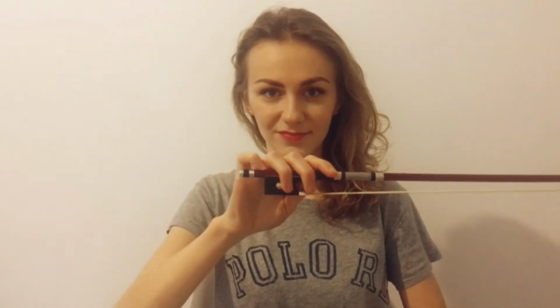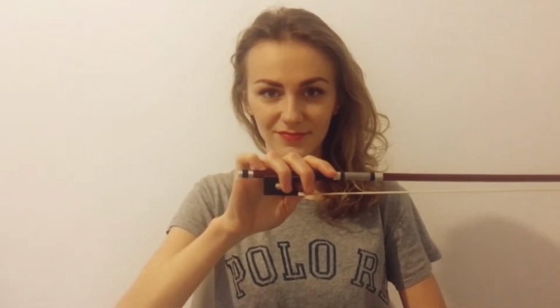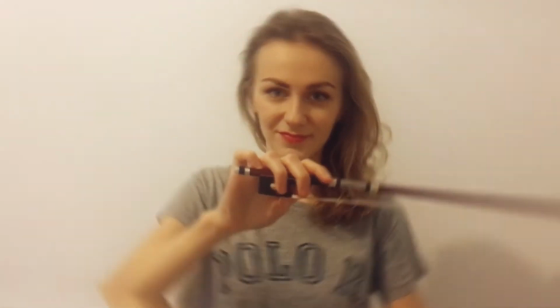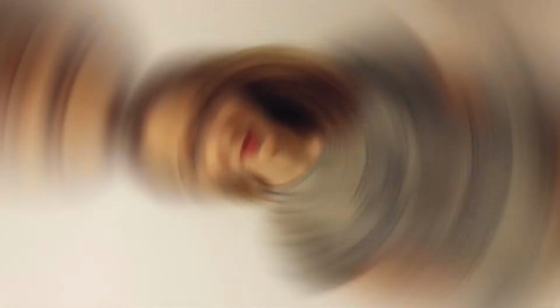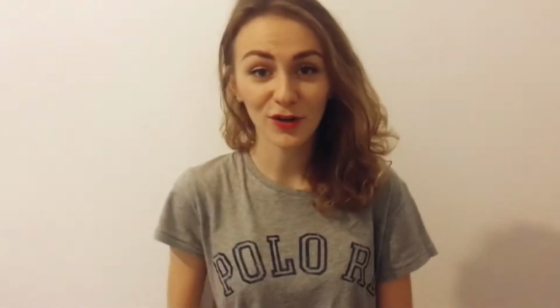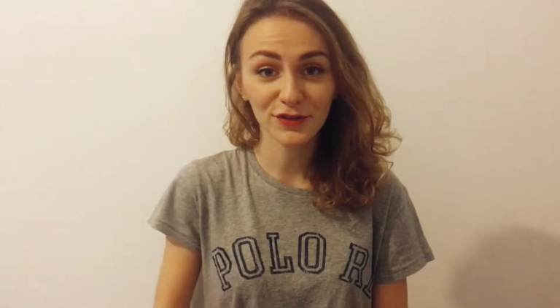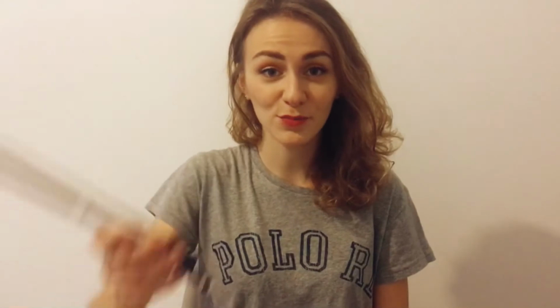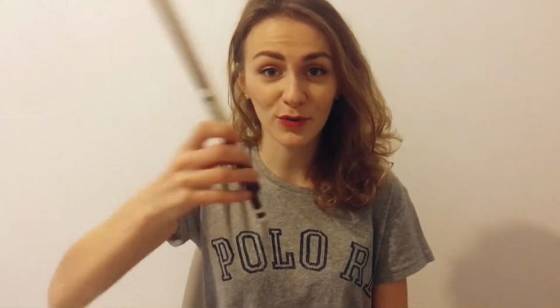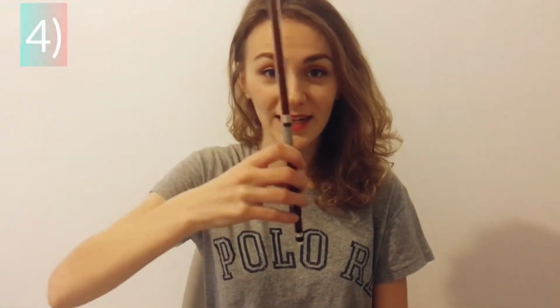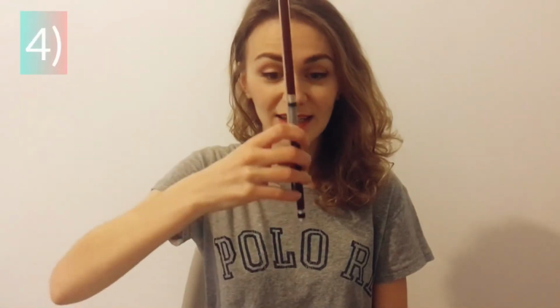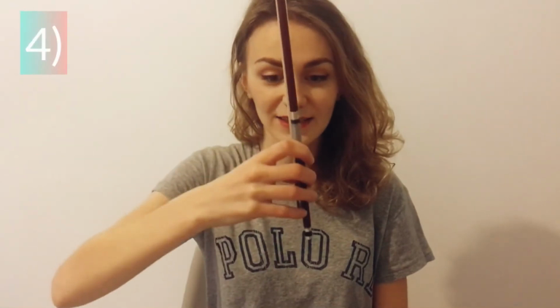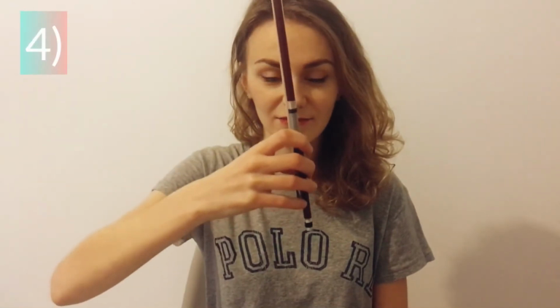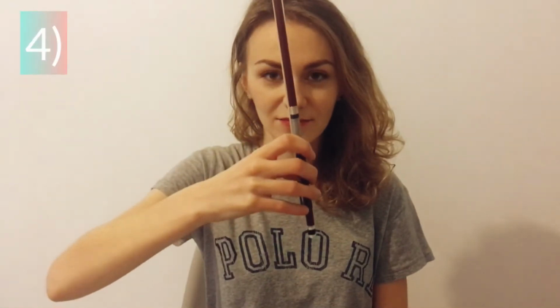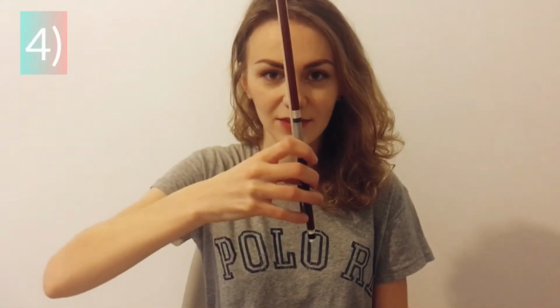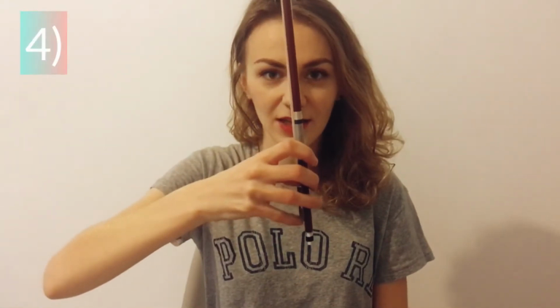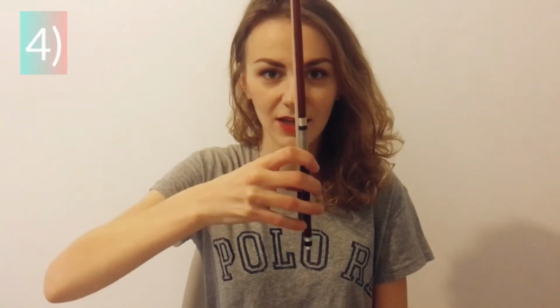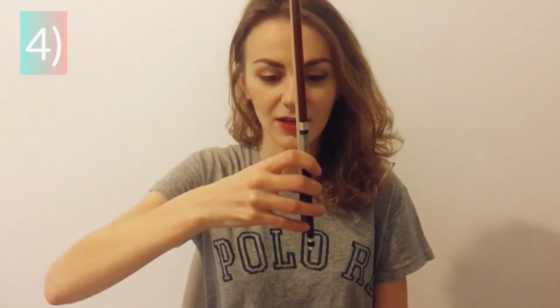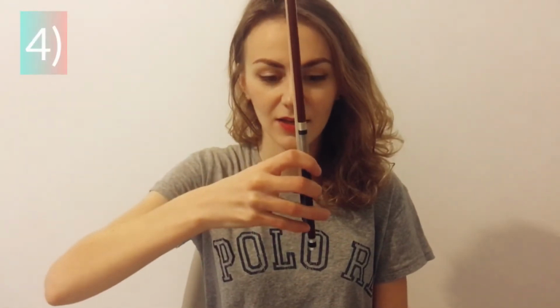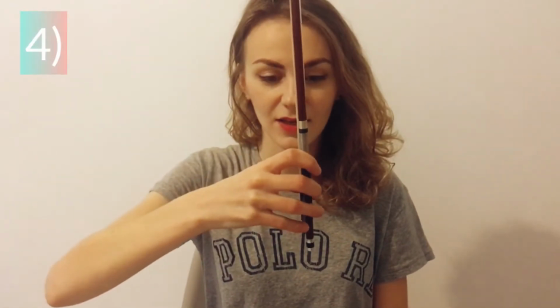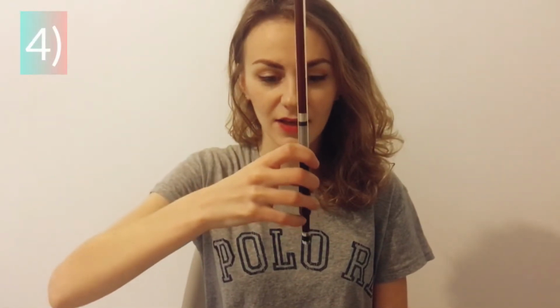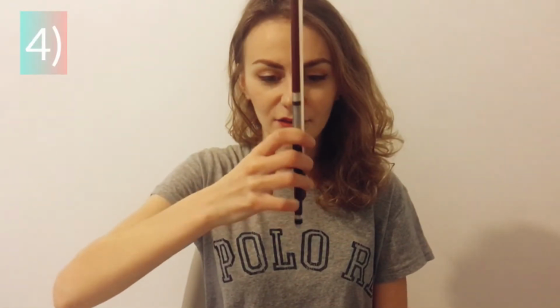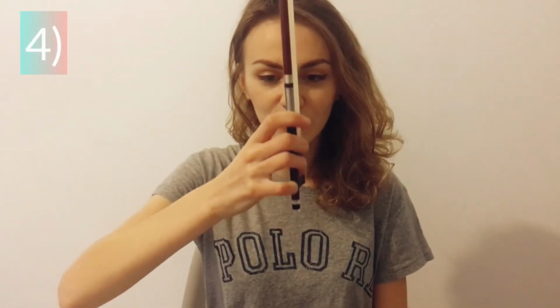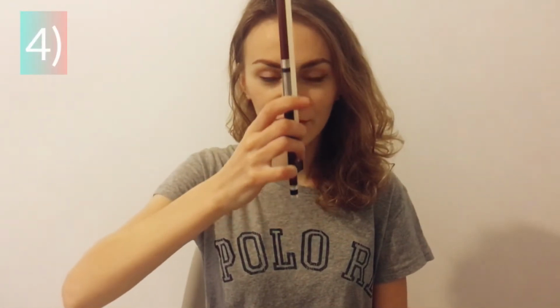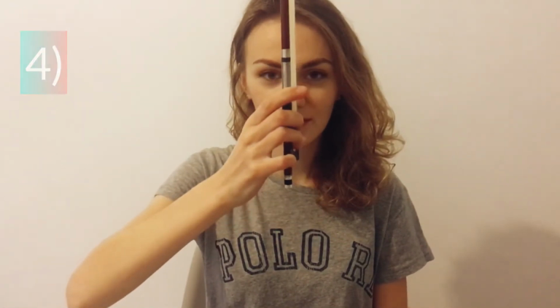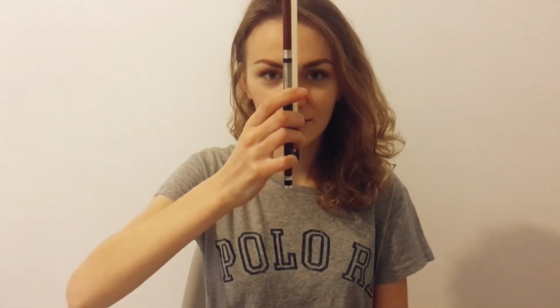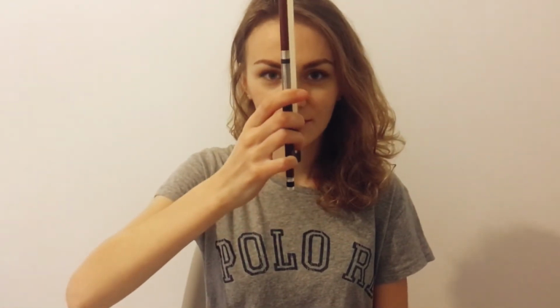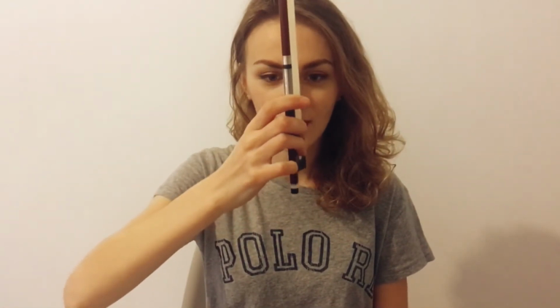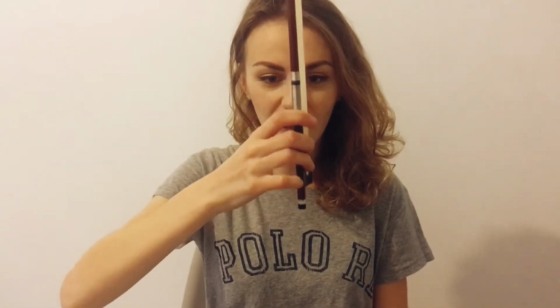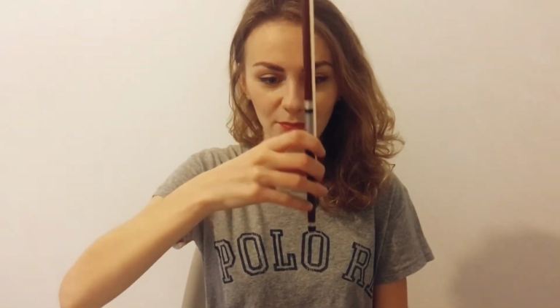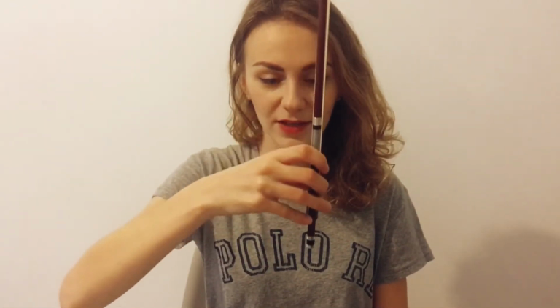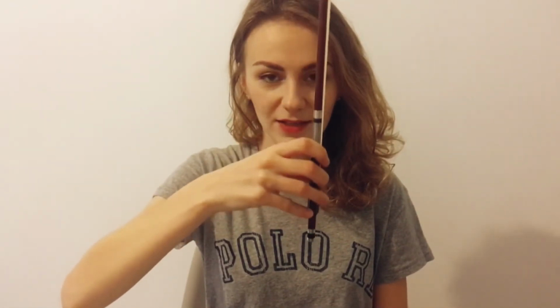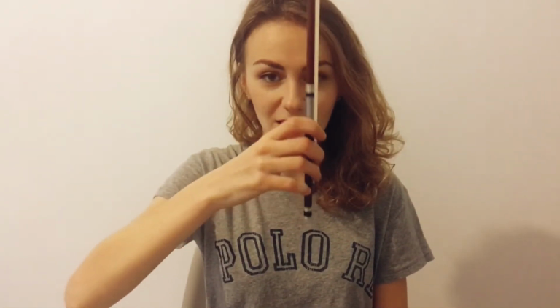Hold your bow like this and move it up and down.